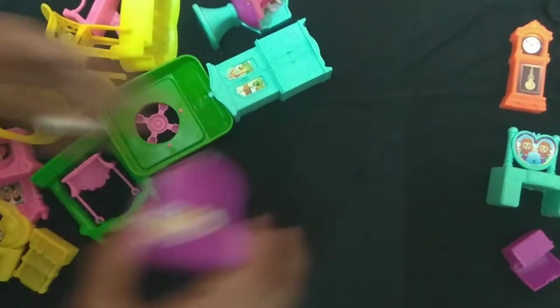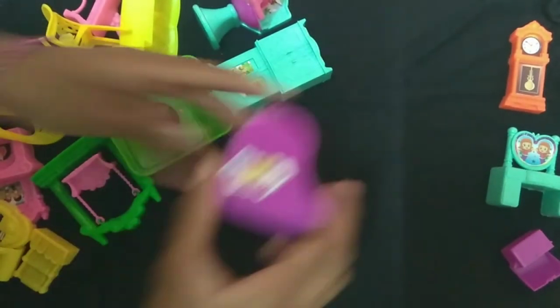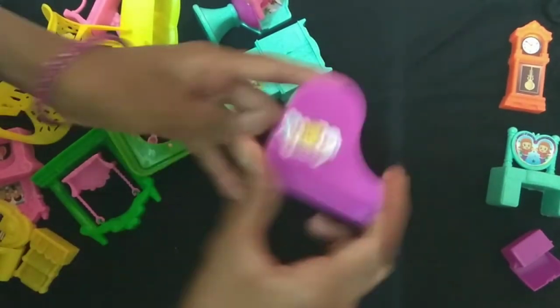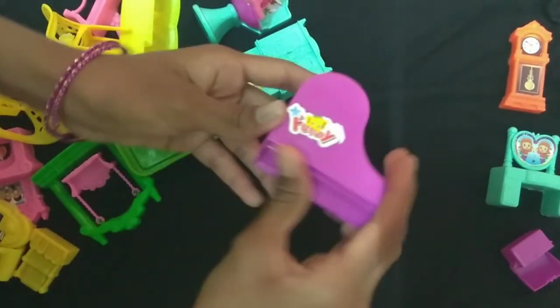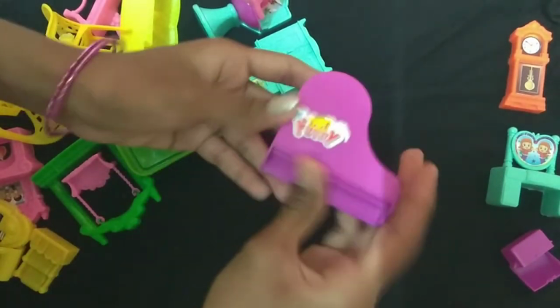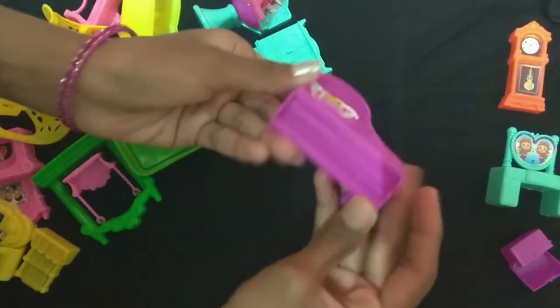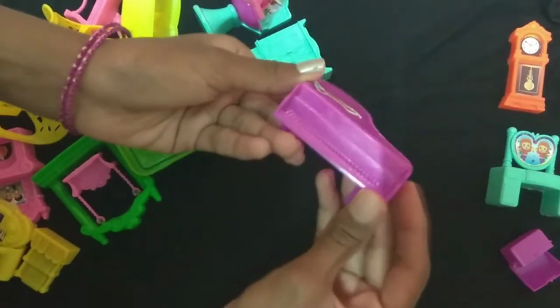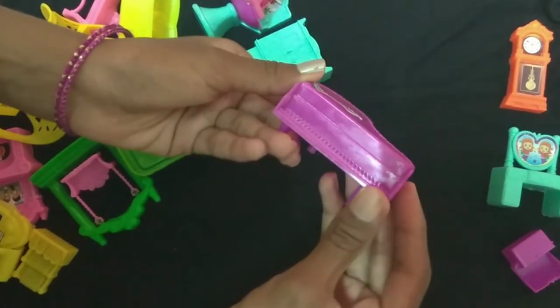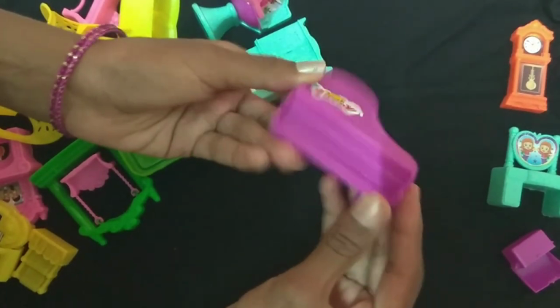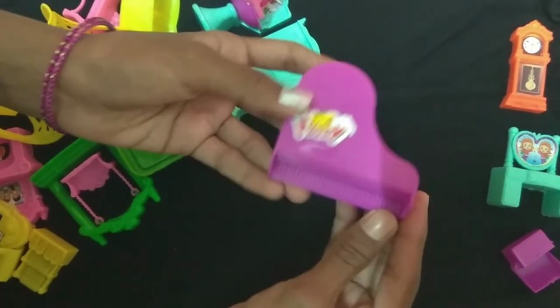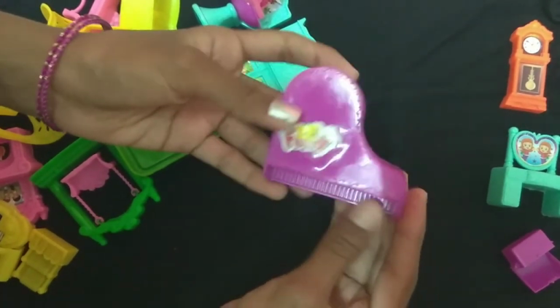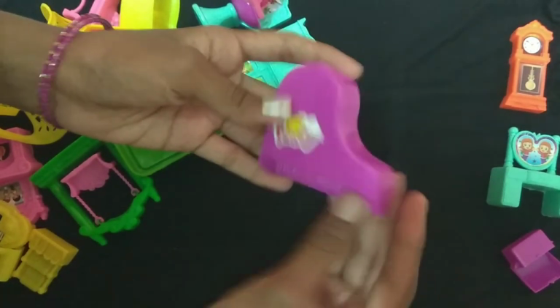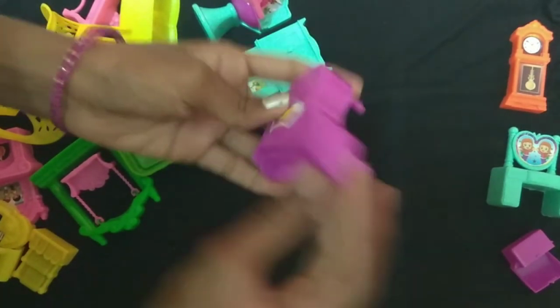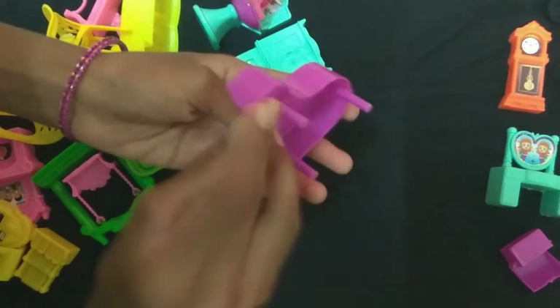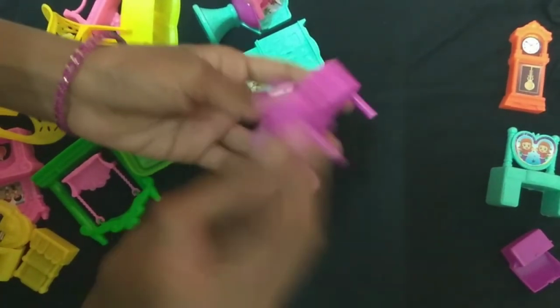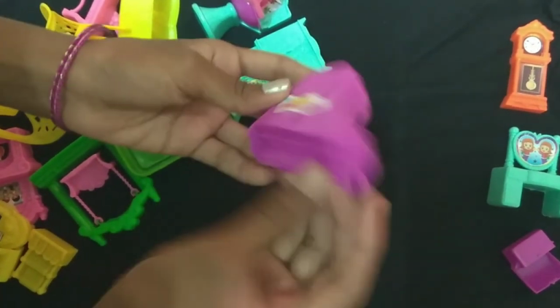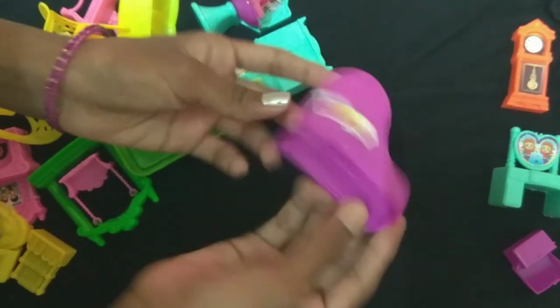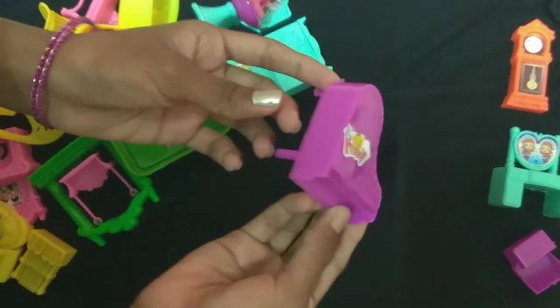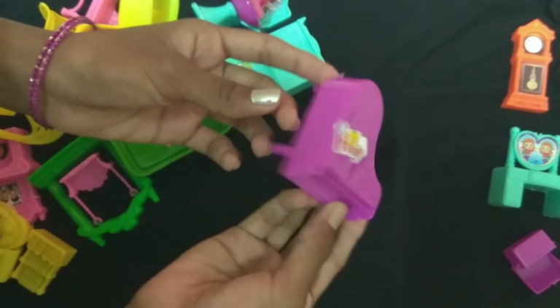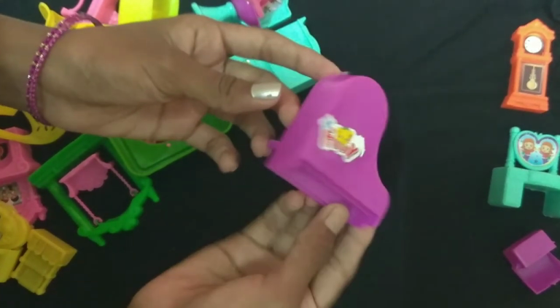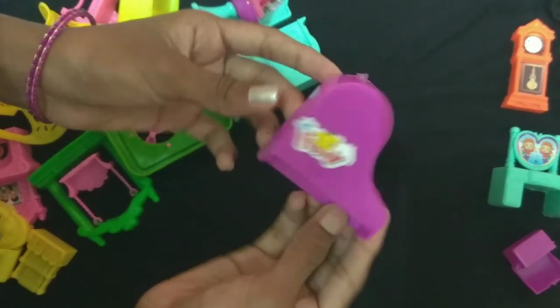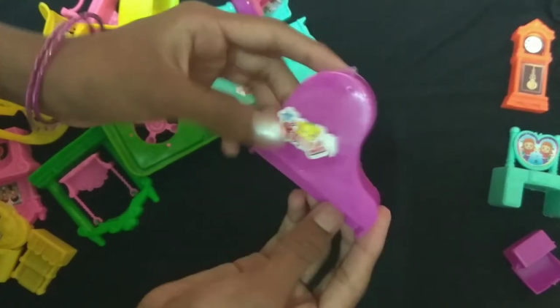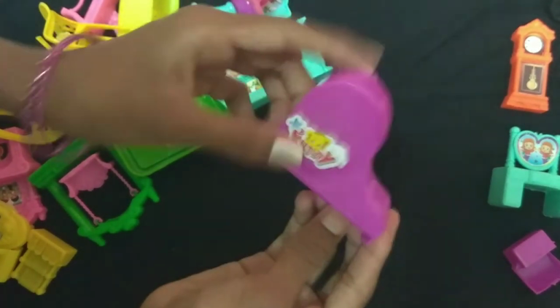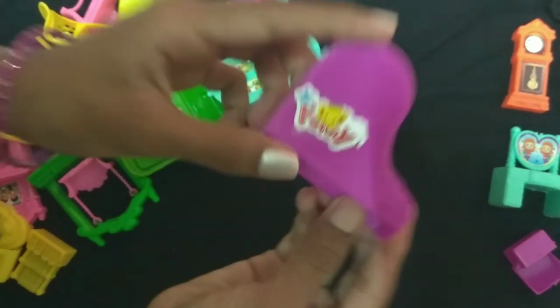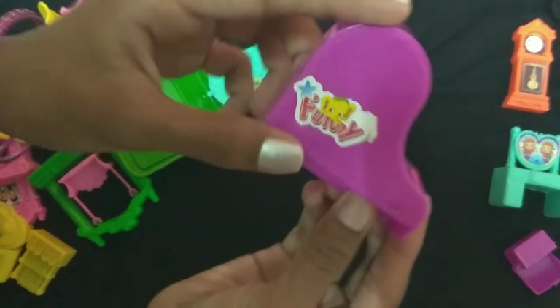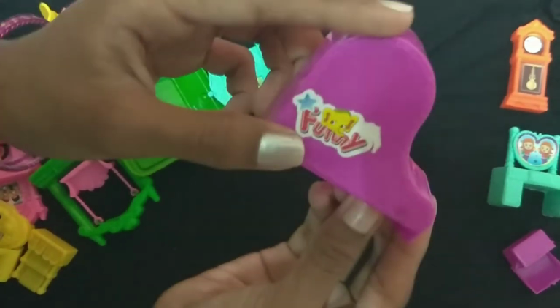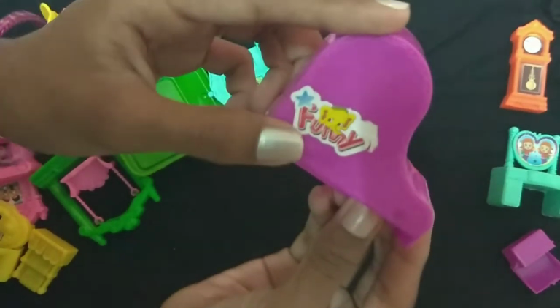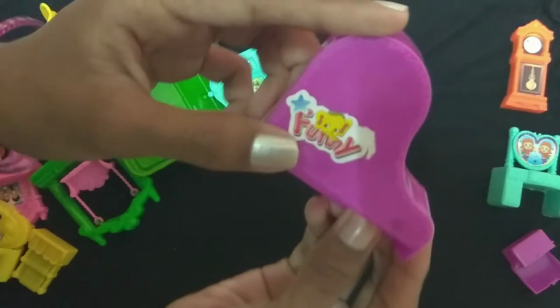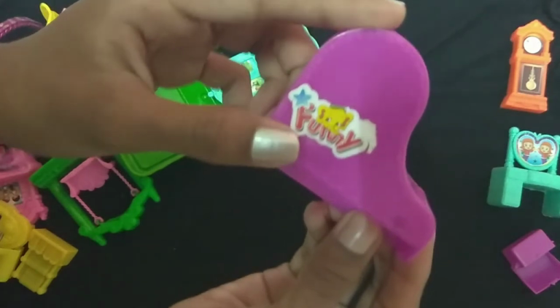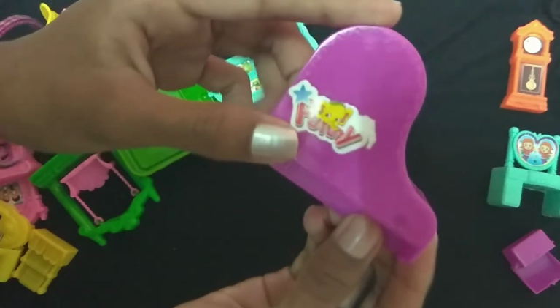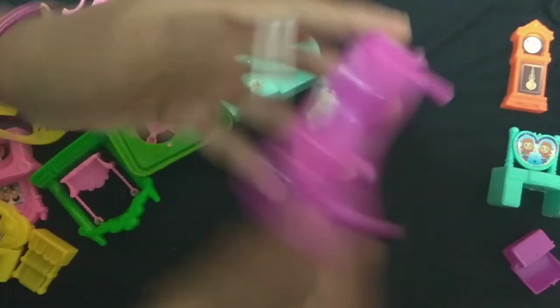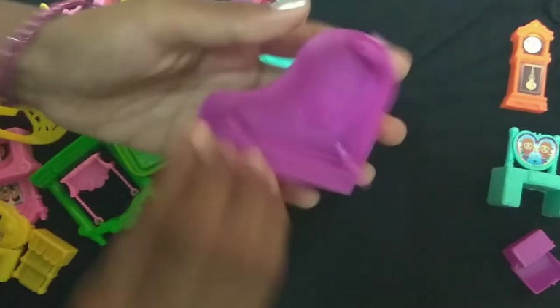Next we'll show you a piano. Here we have a purple color. Here we have stickers.